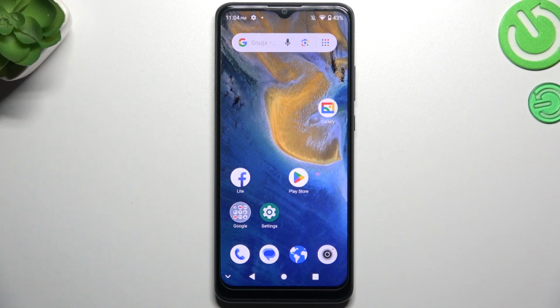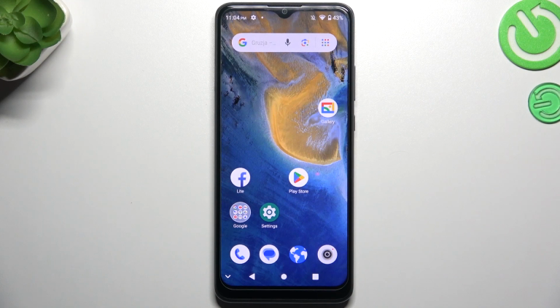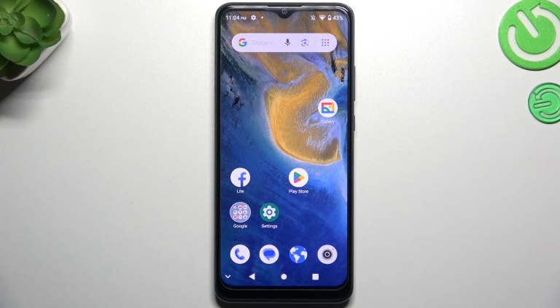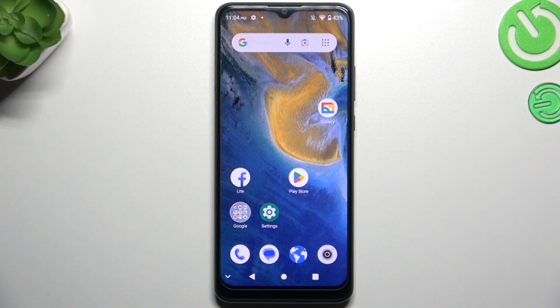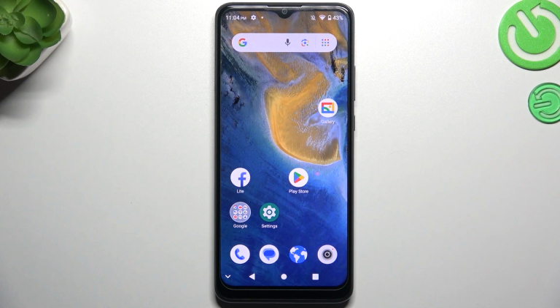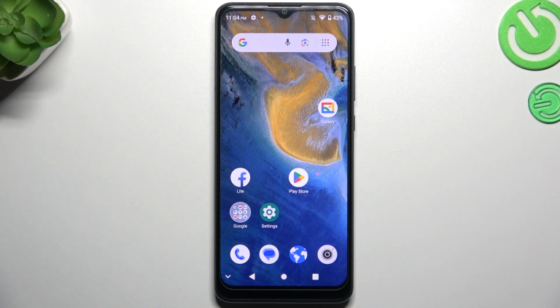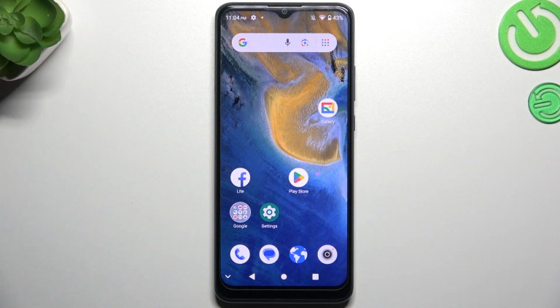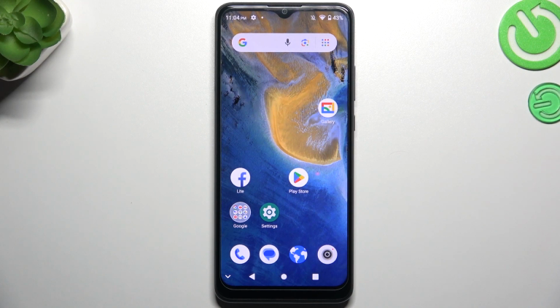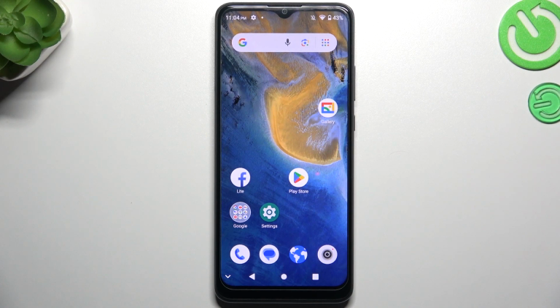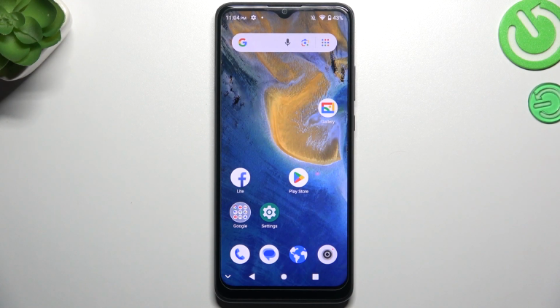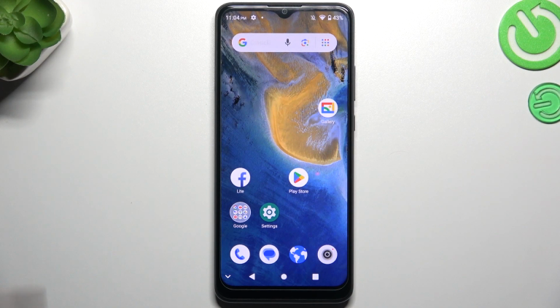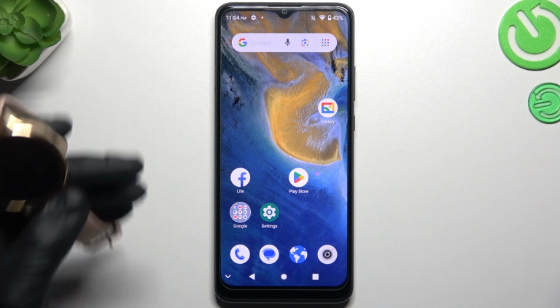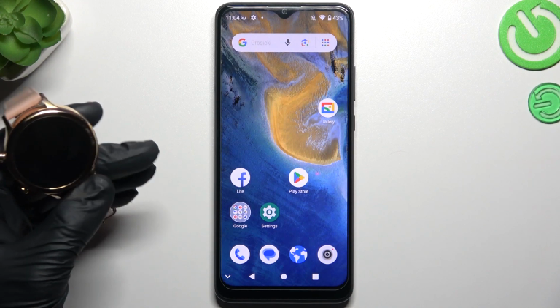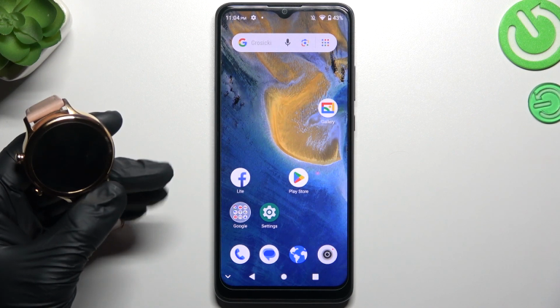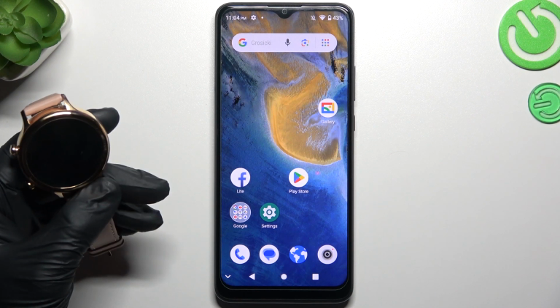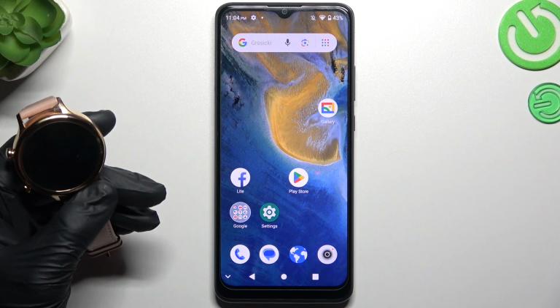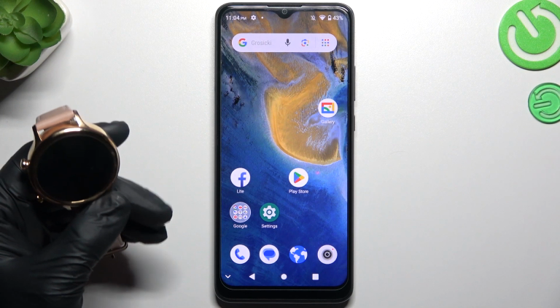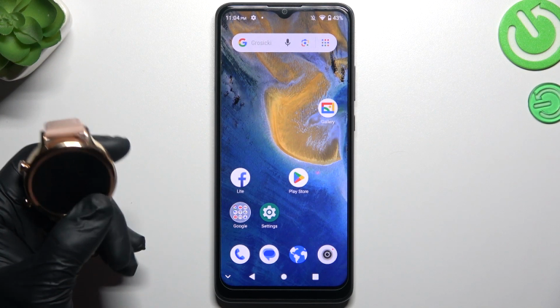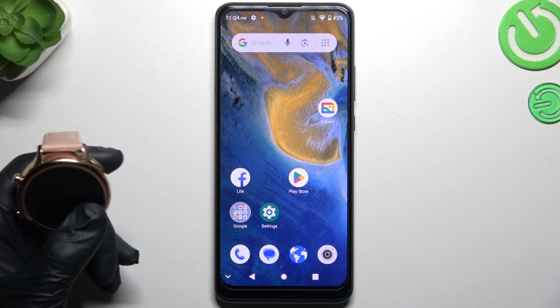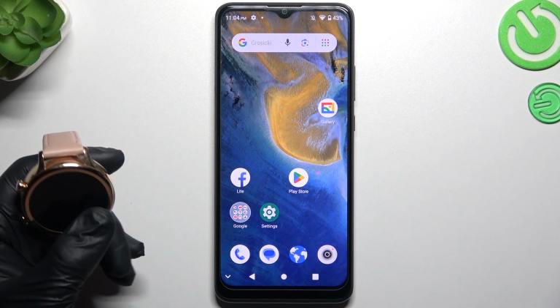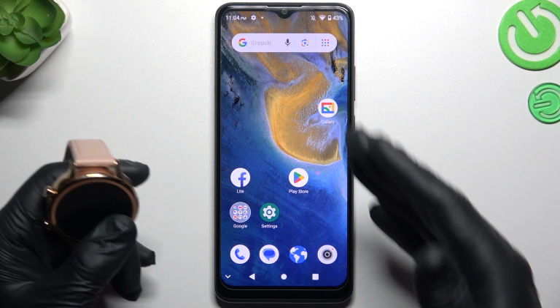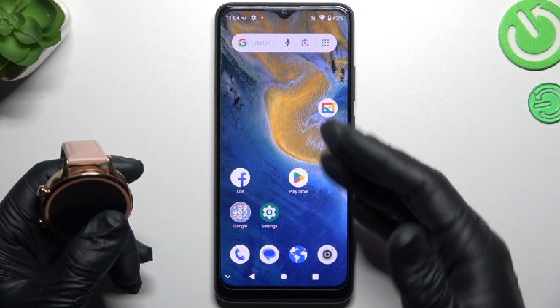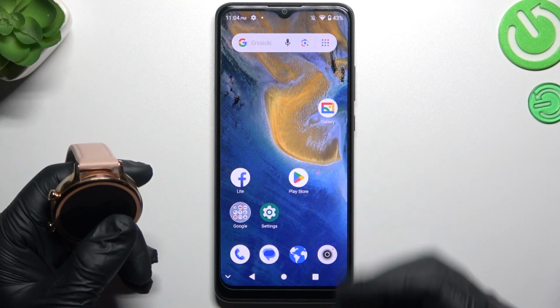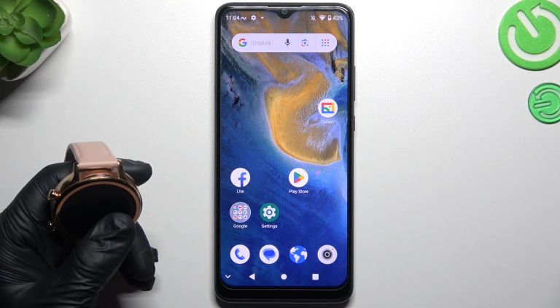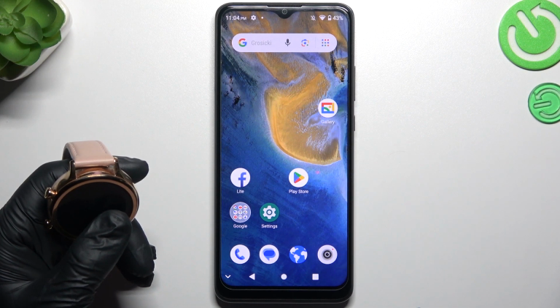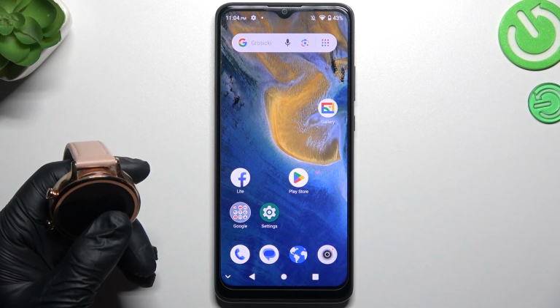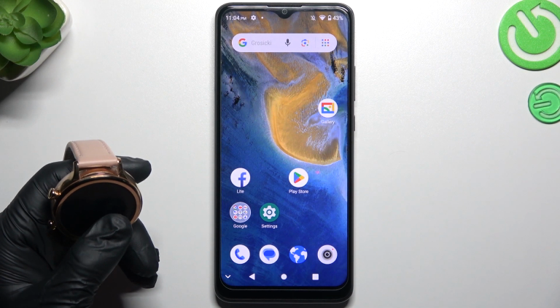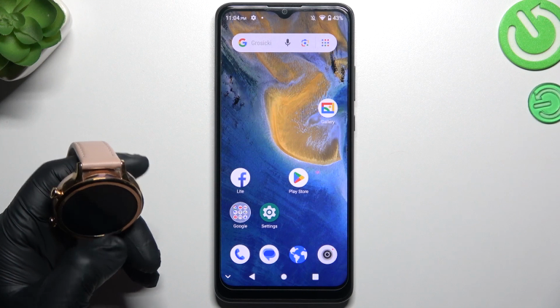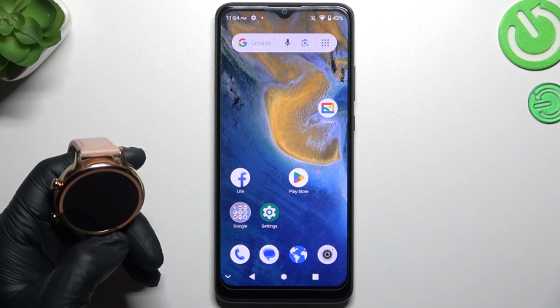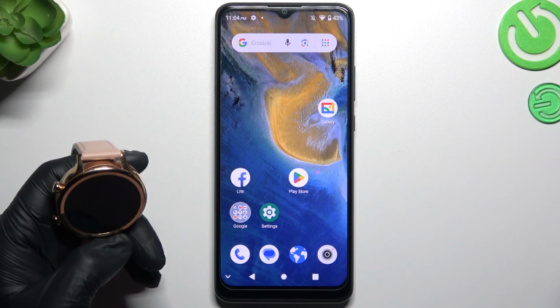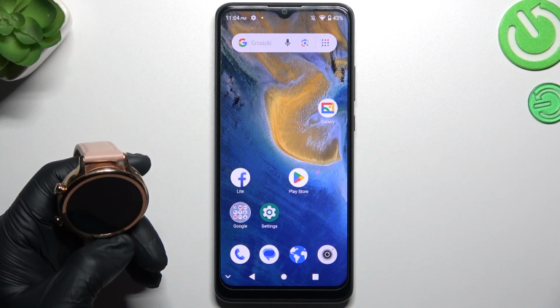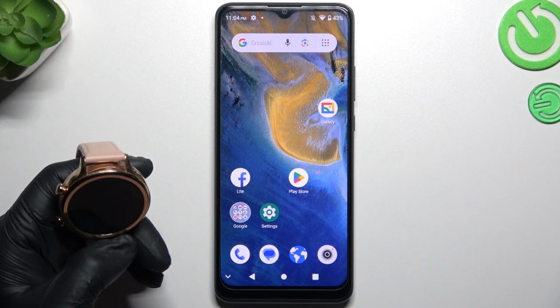Today I'm going to show you a few tips to follow if you cannot find your Bluetooth accessory on the ZTi Blade IR-51.